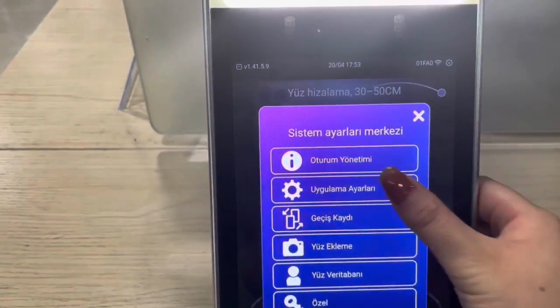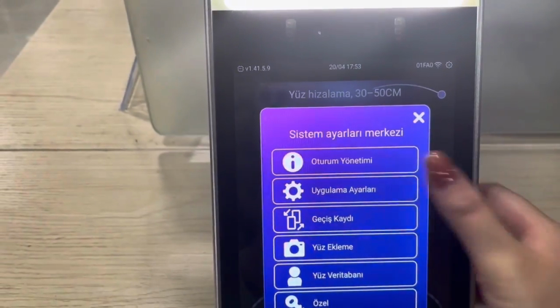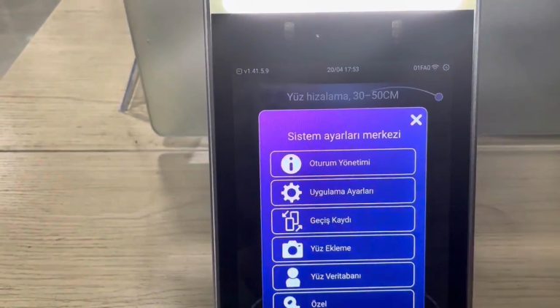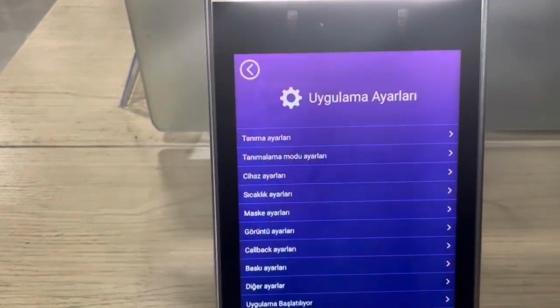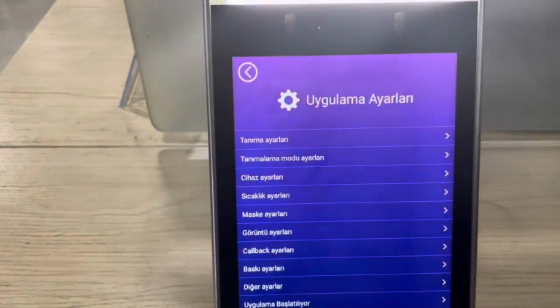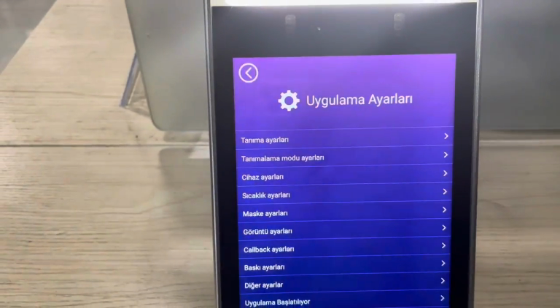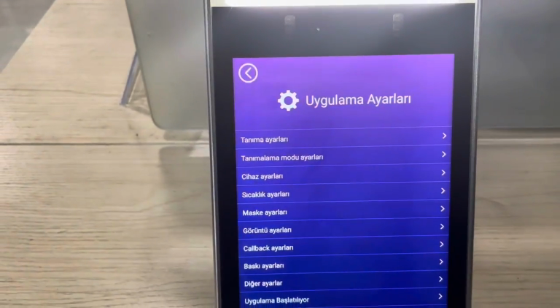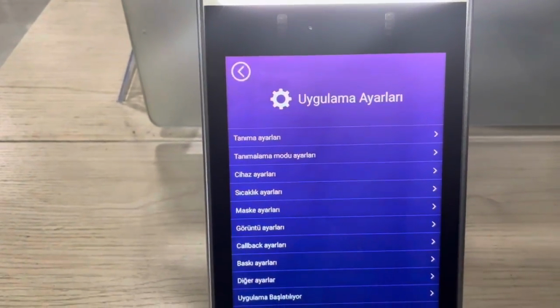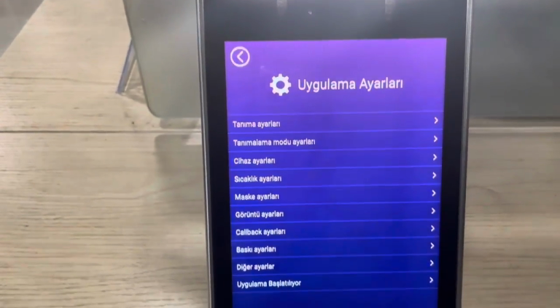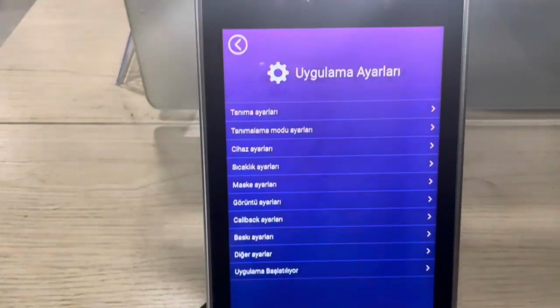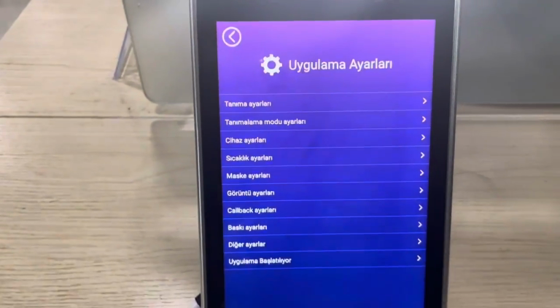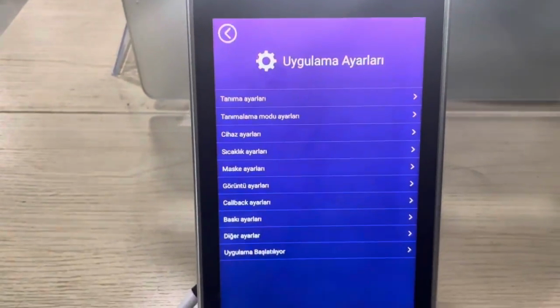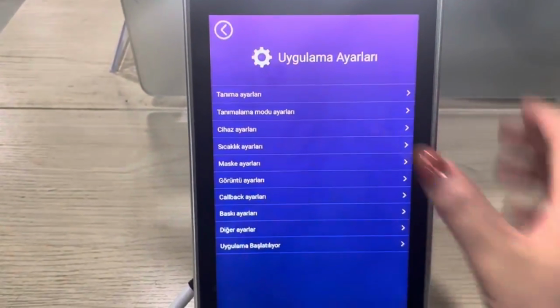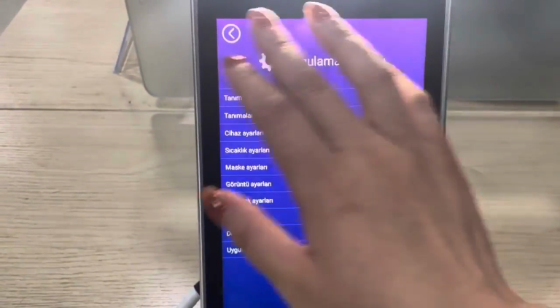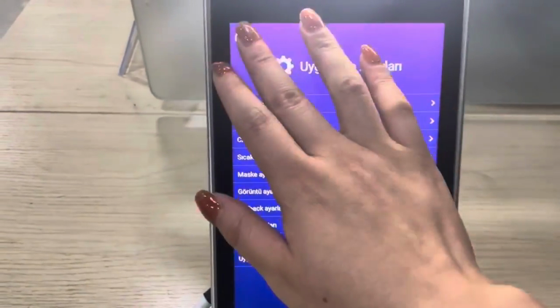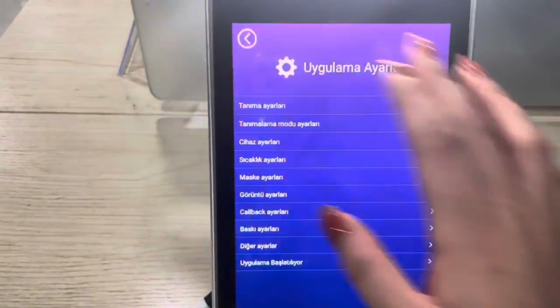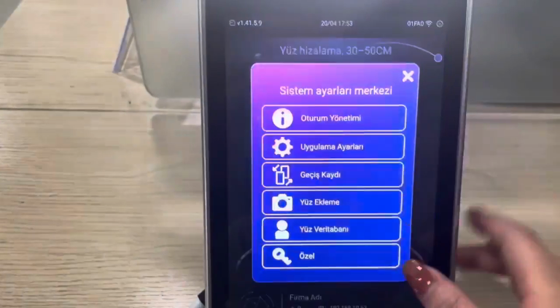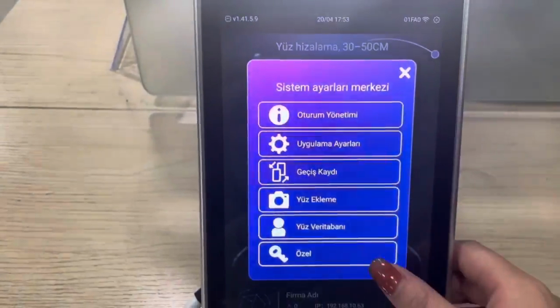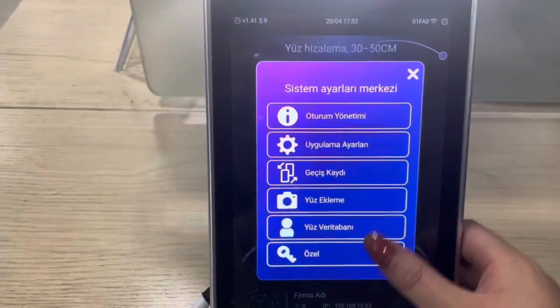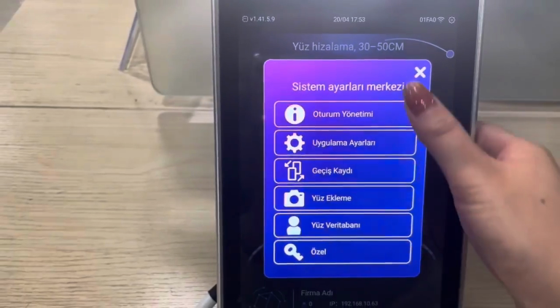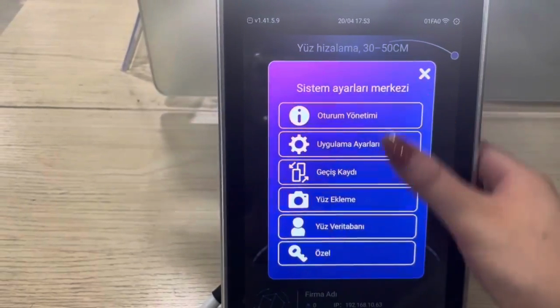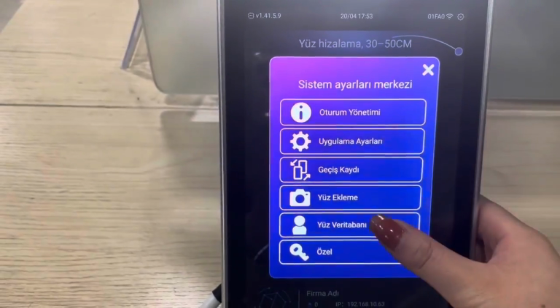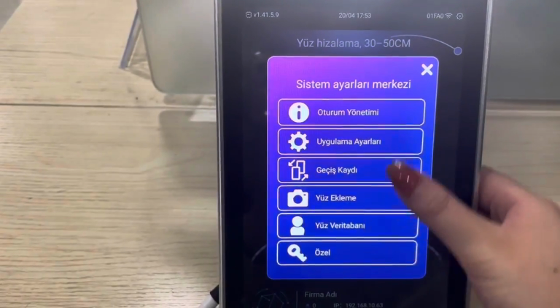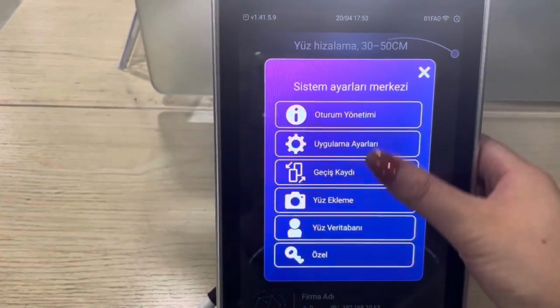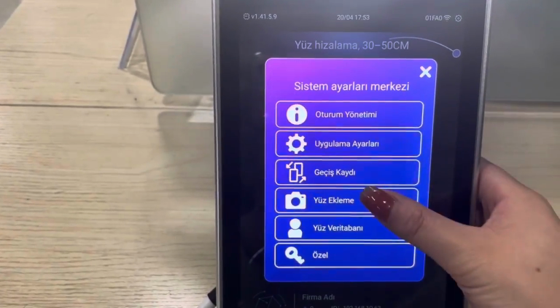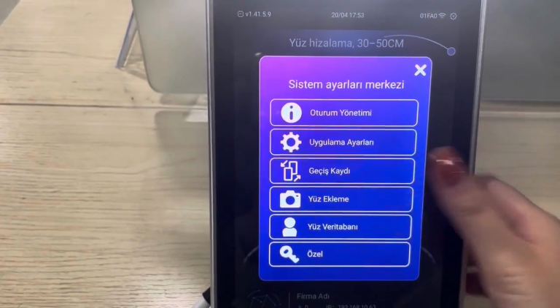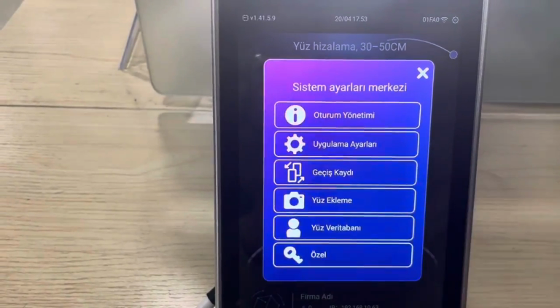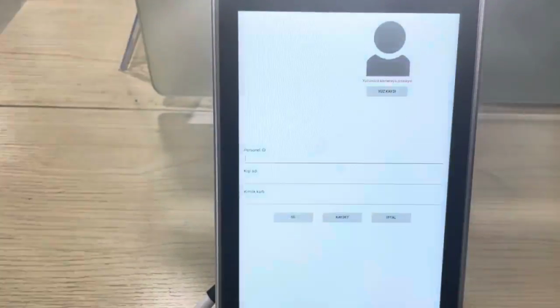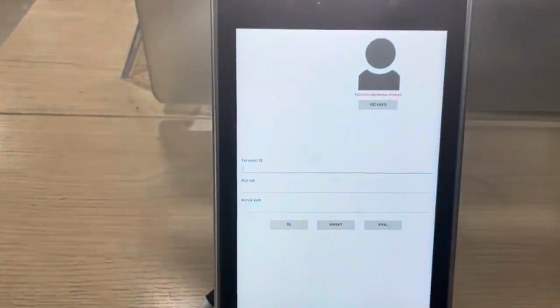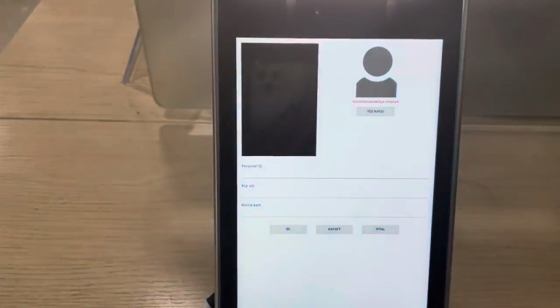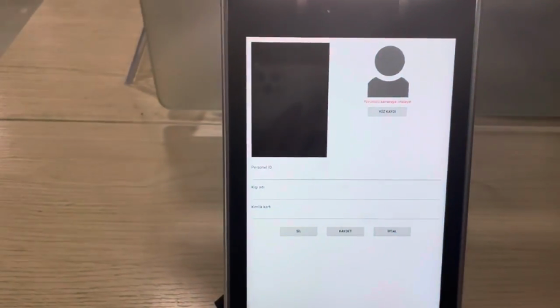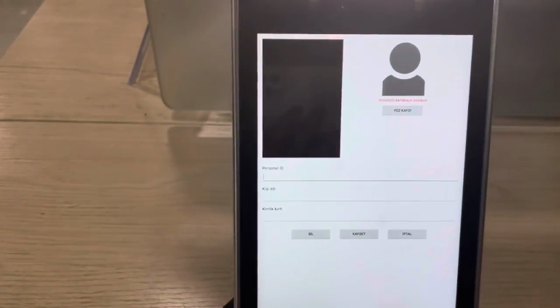There are many settings here. And you can also add a face here.